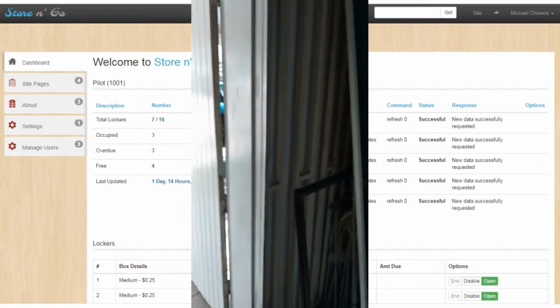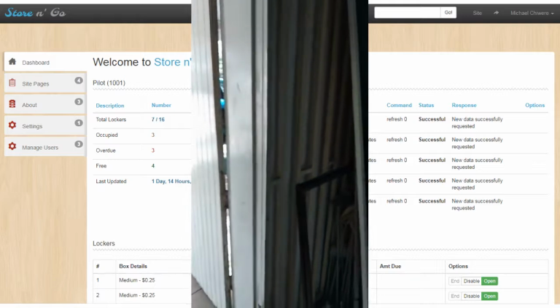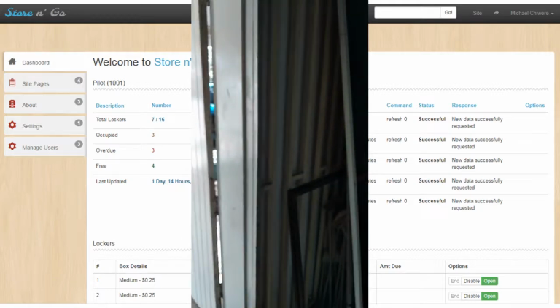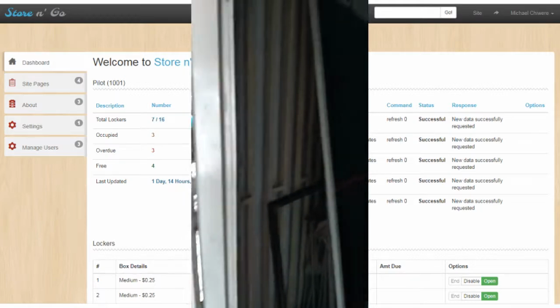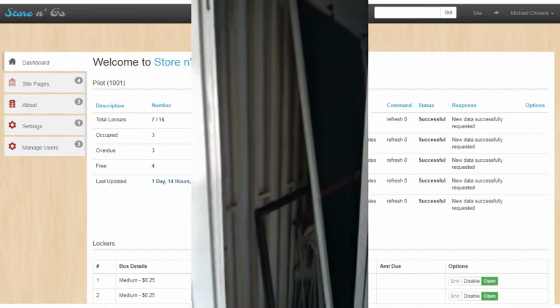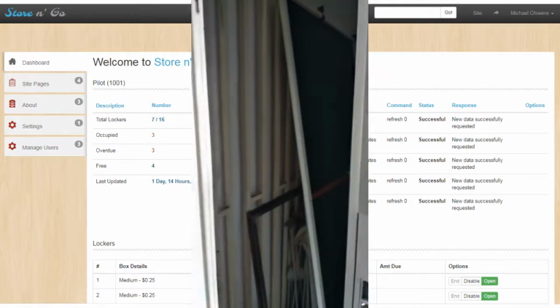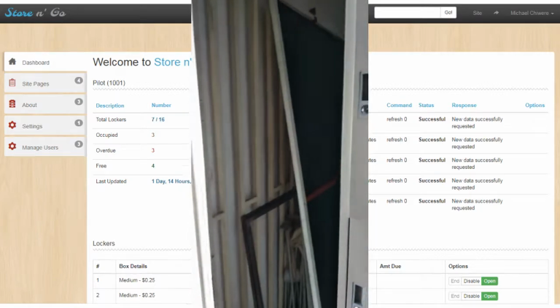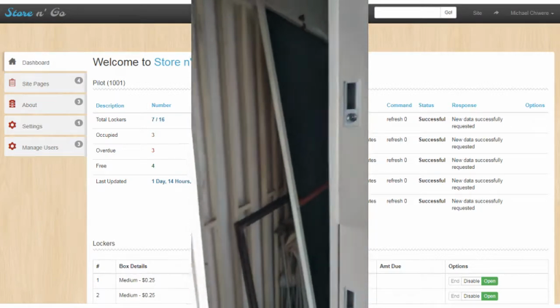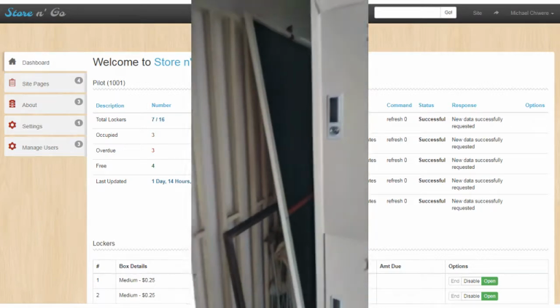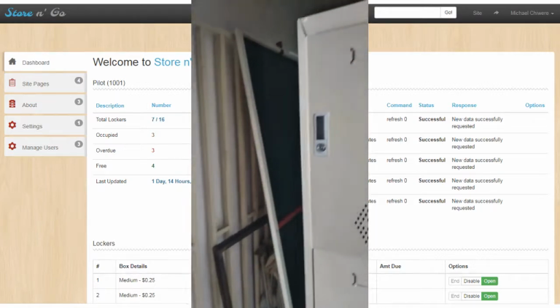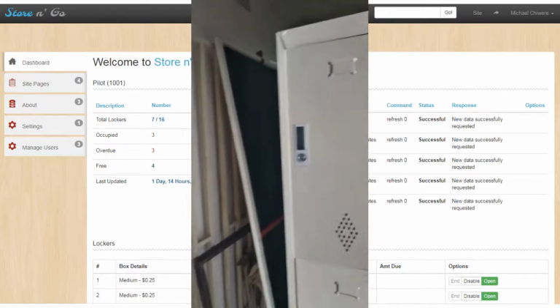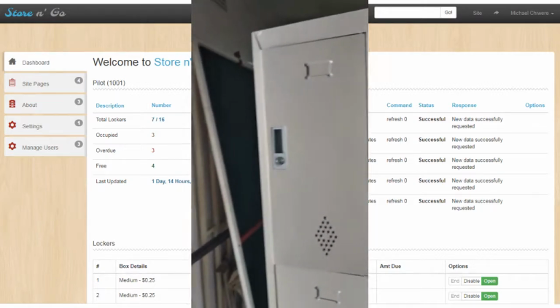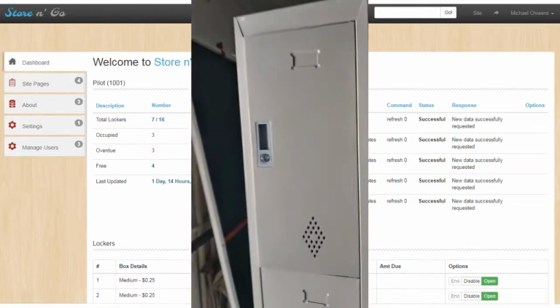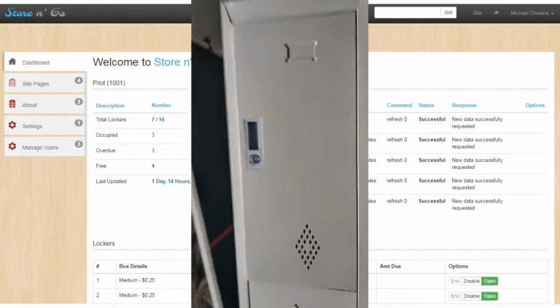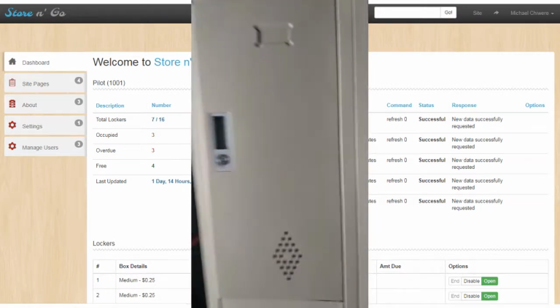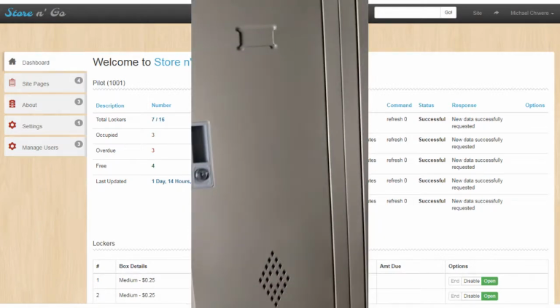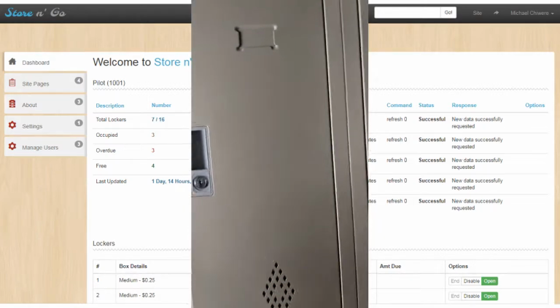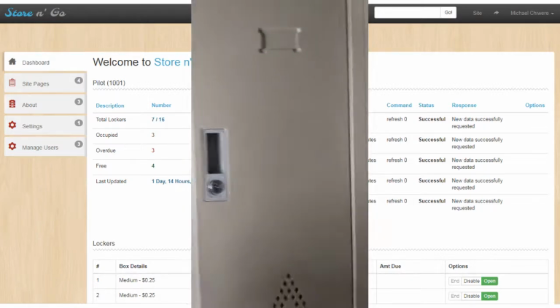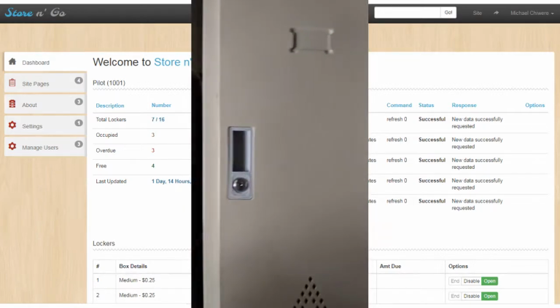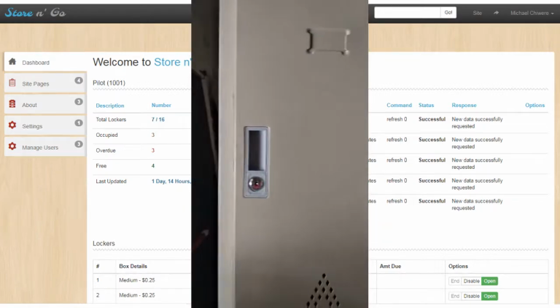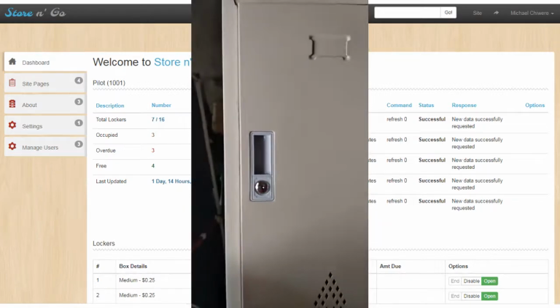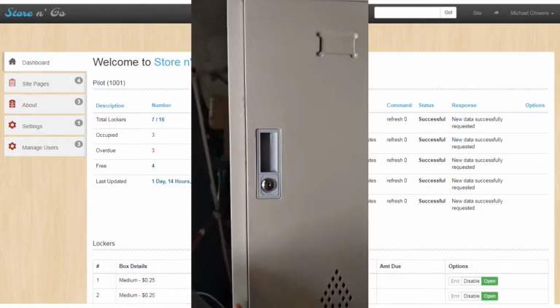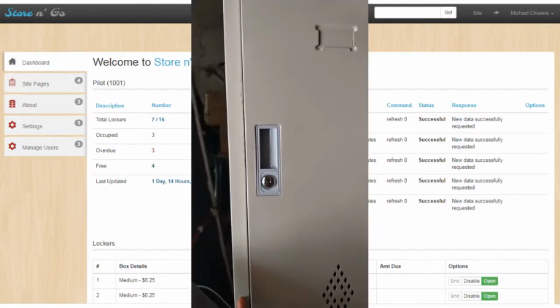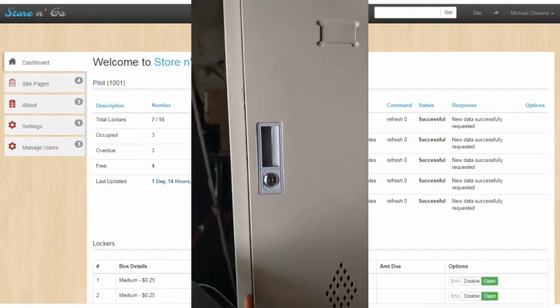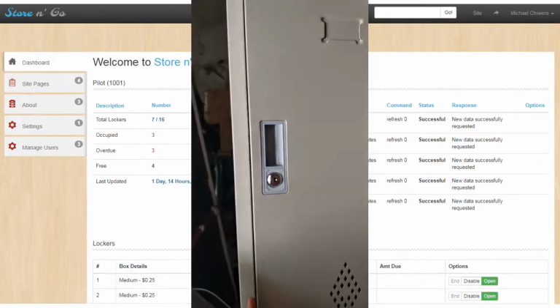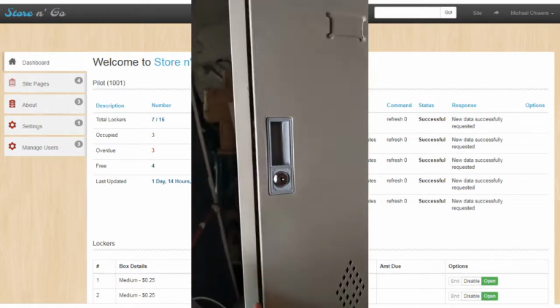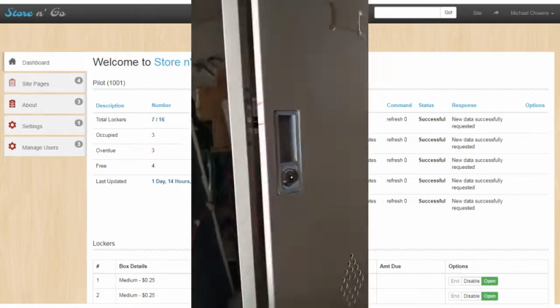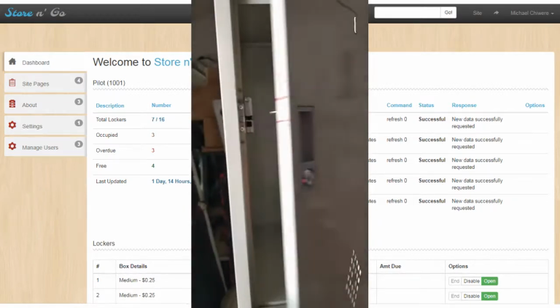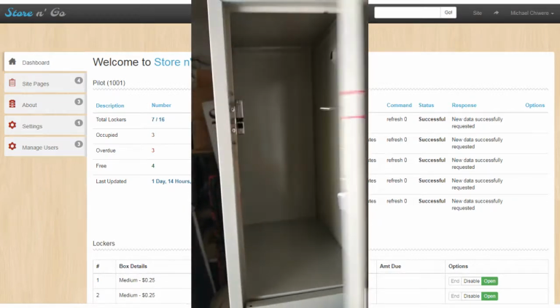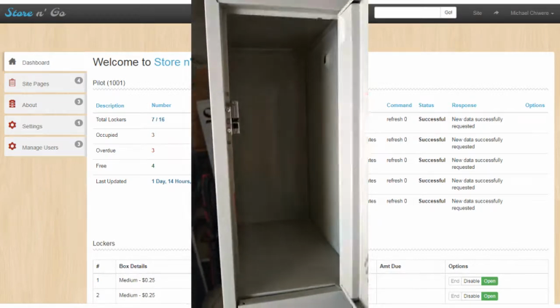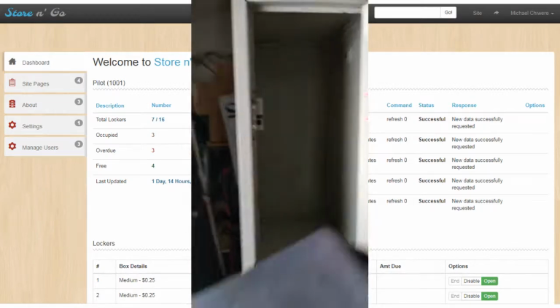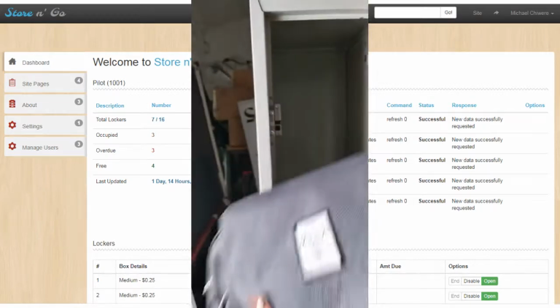Please deposit your parcel into the locker and close the door. Thank you, and see you soon!